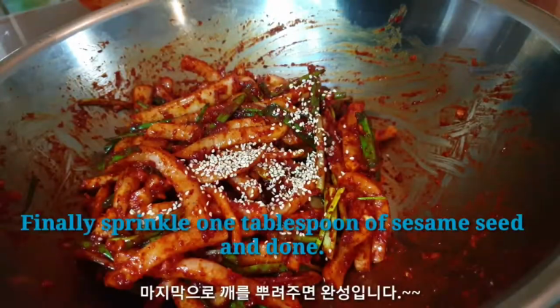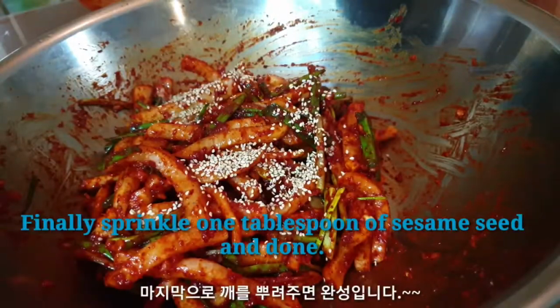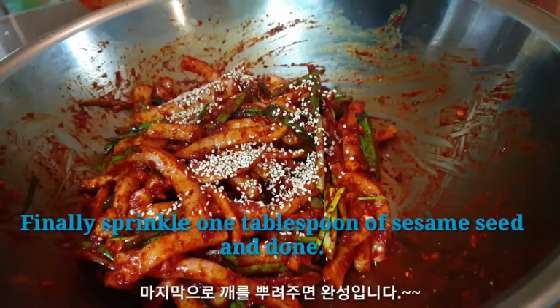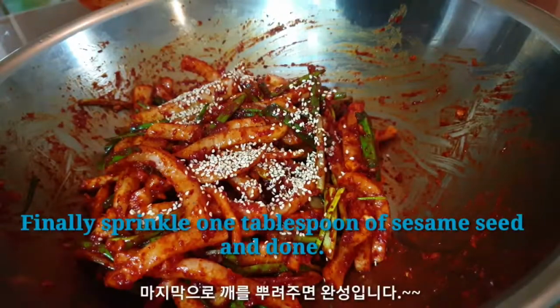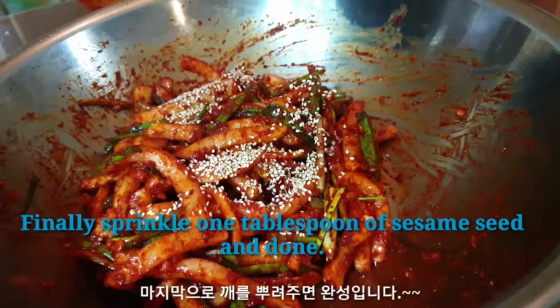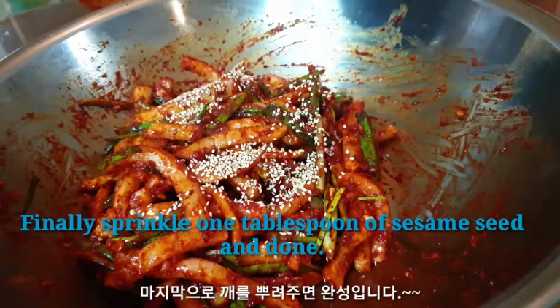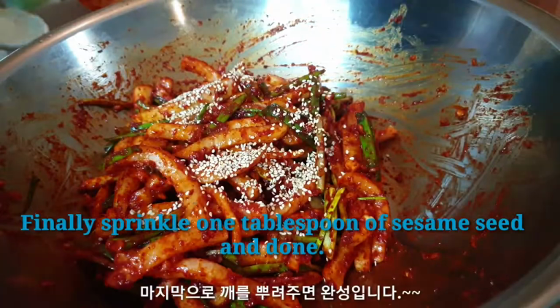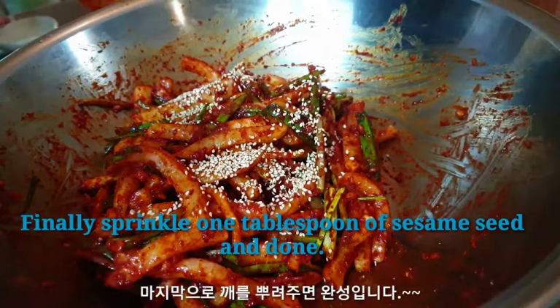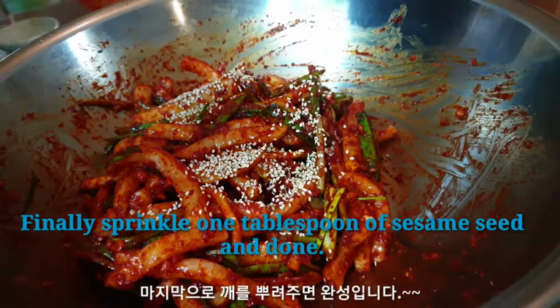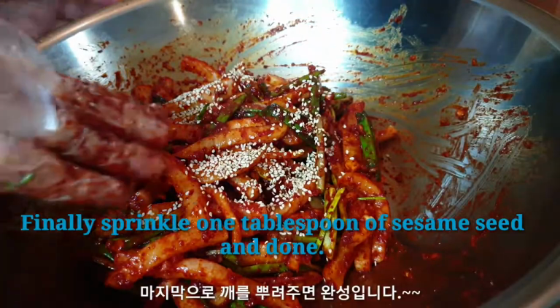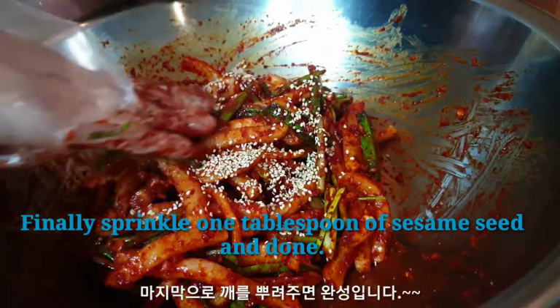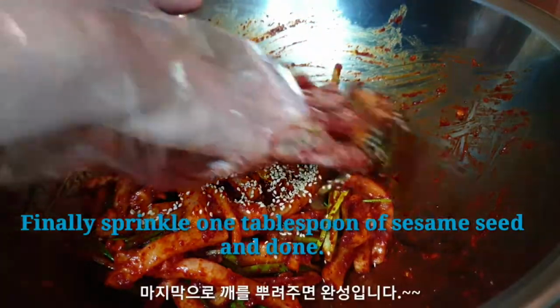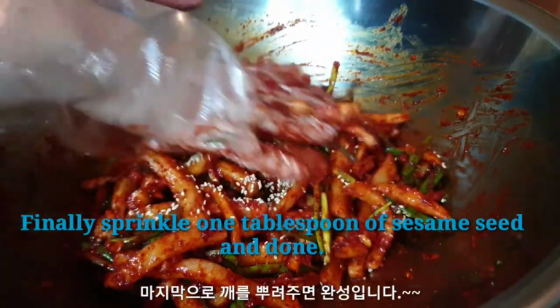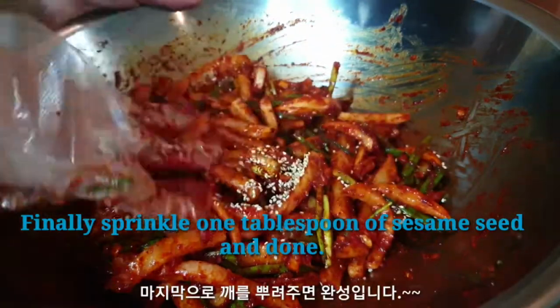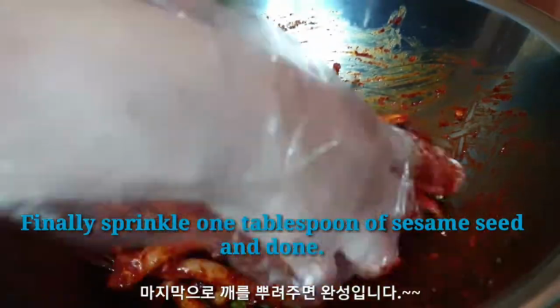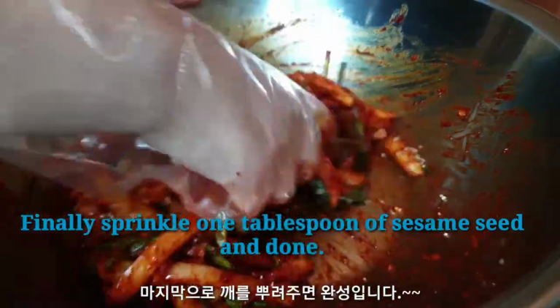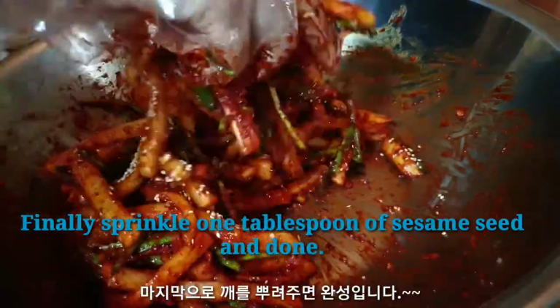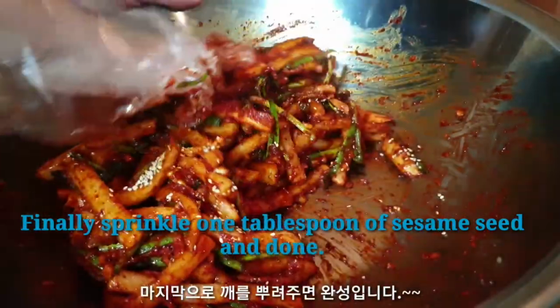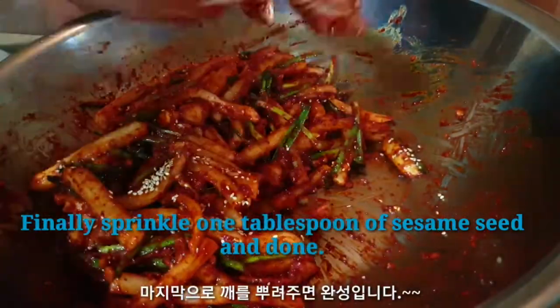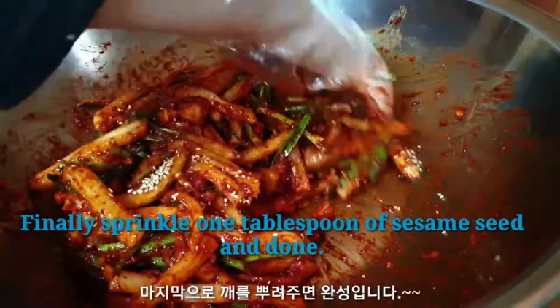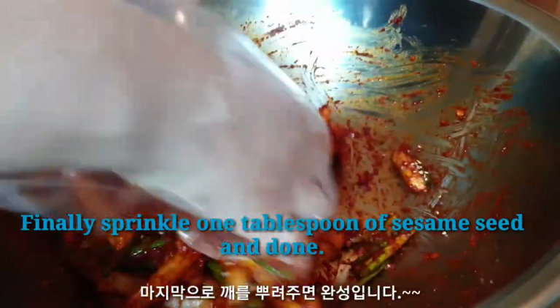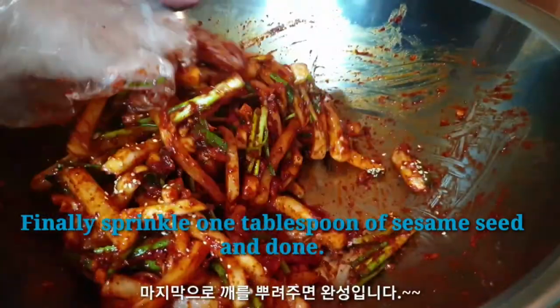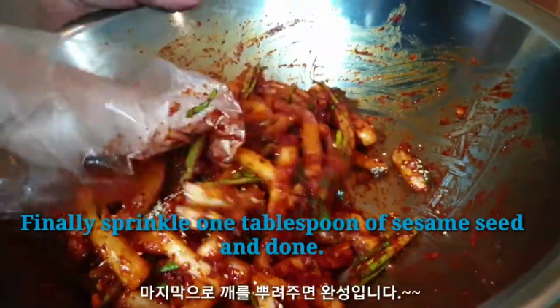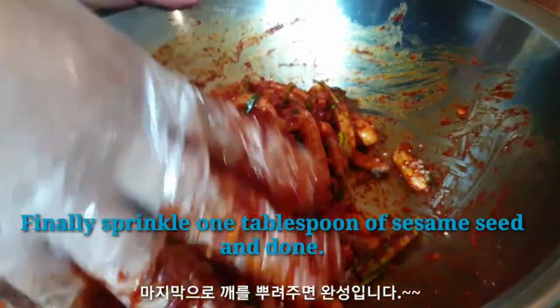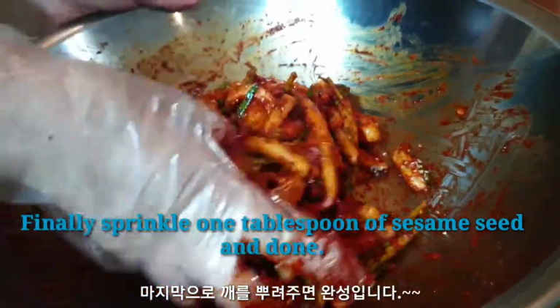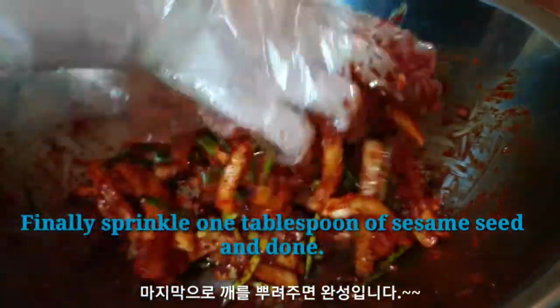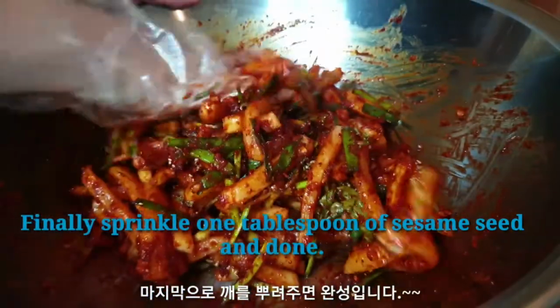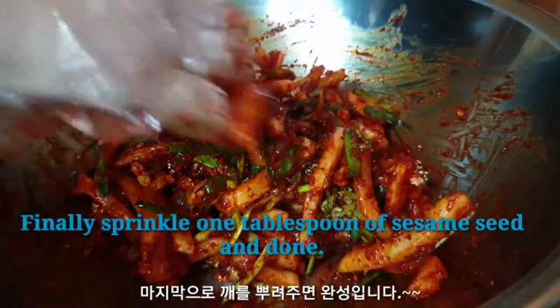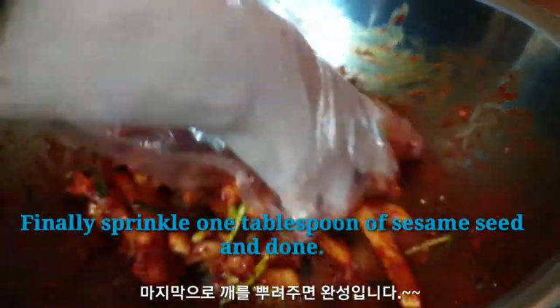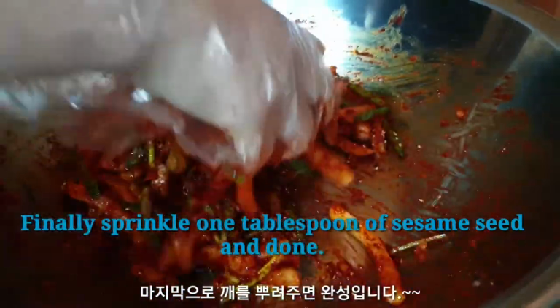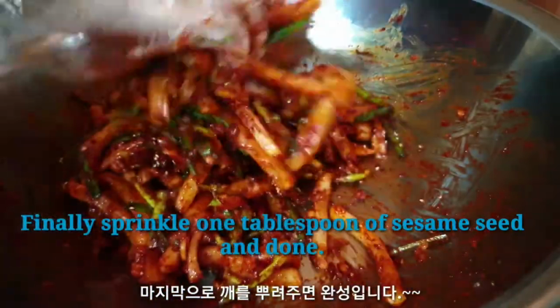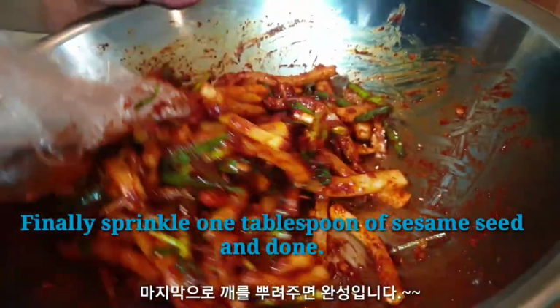Finally, sprinkle 1 tablespoon of sesame seeds and it's done.